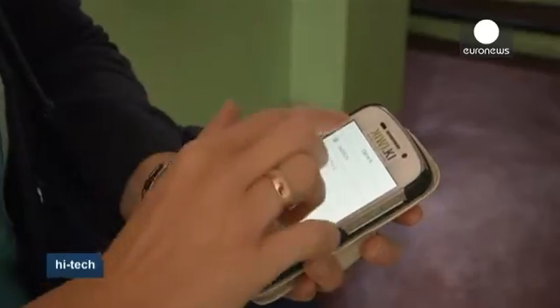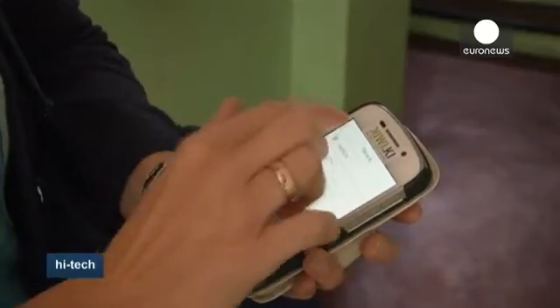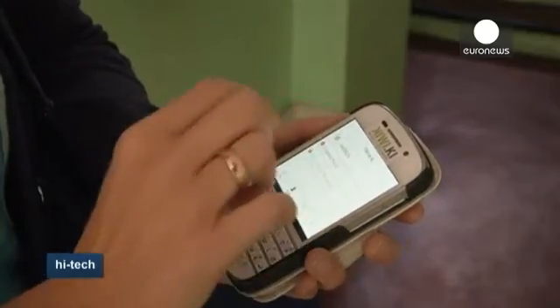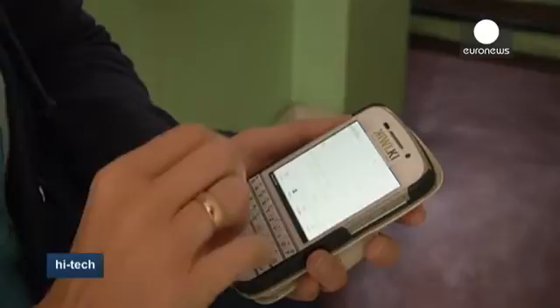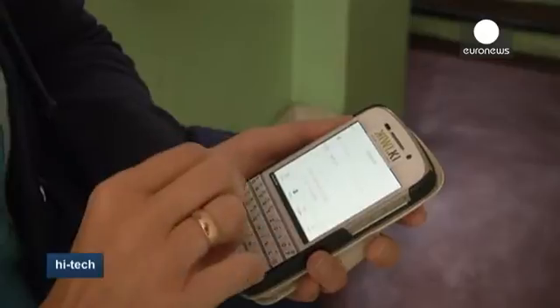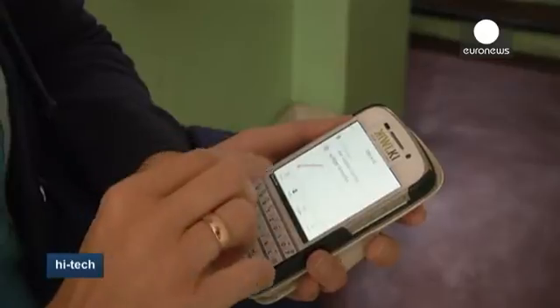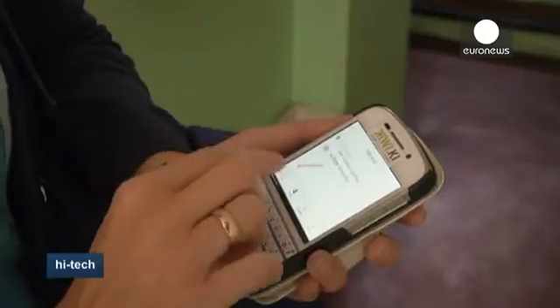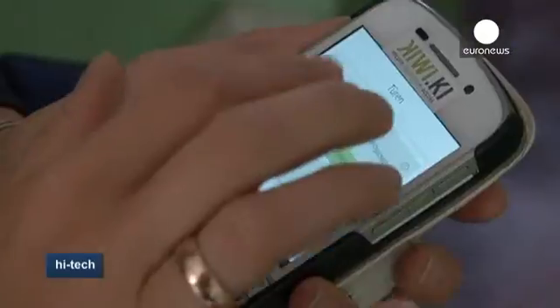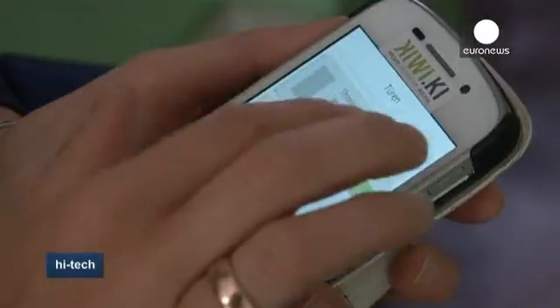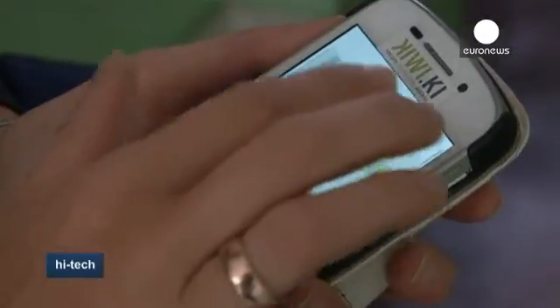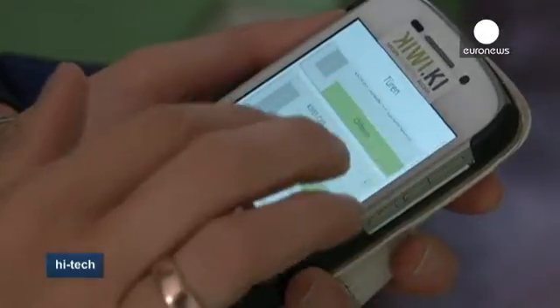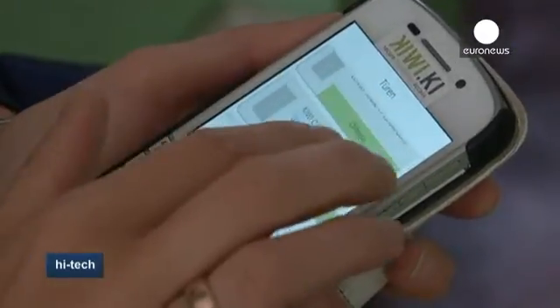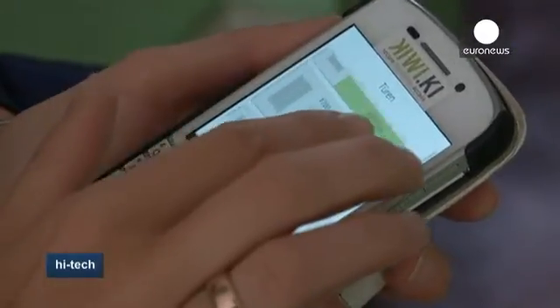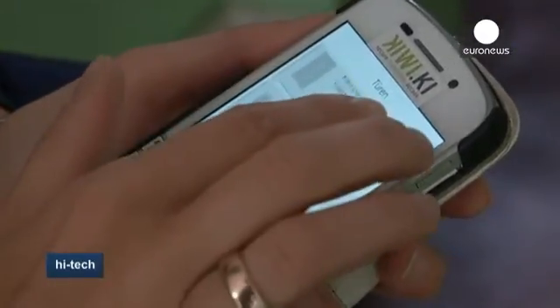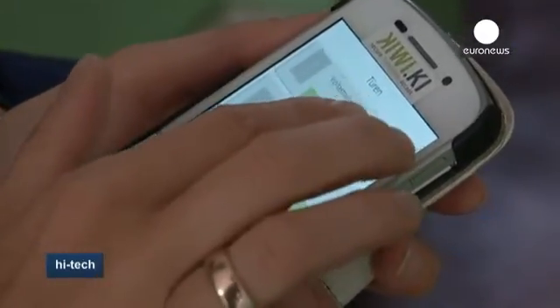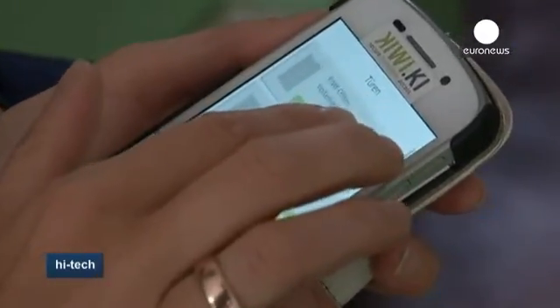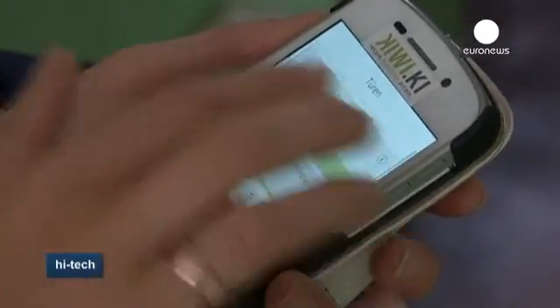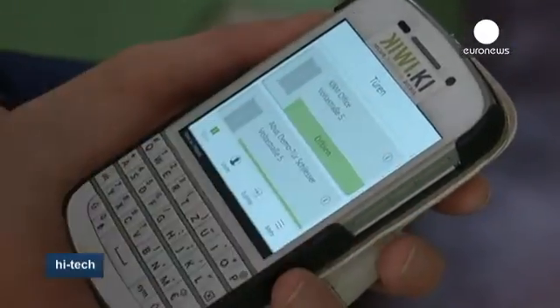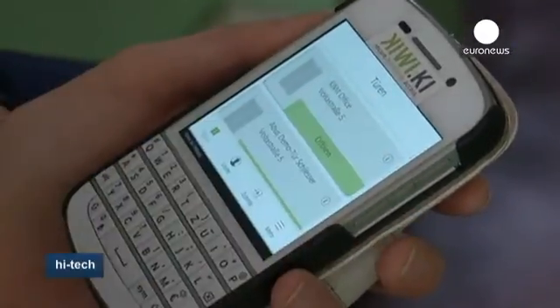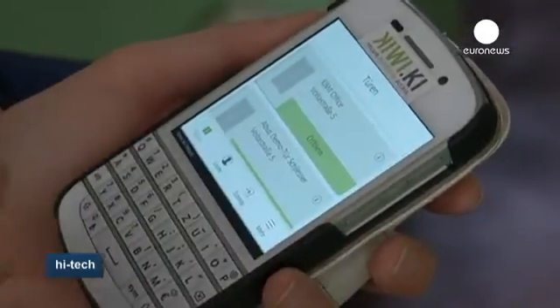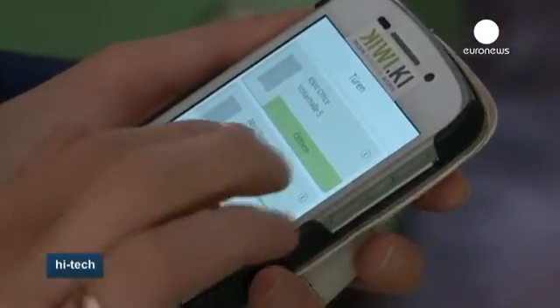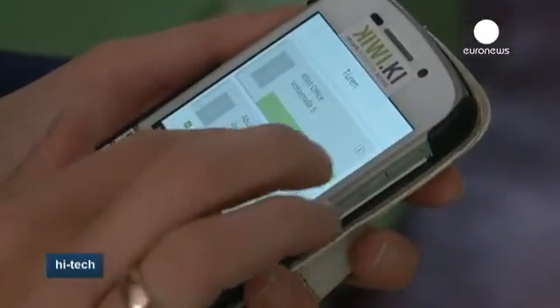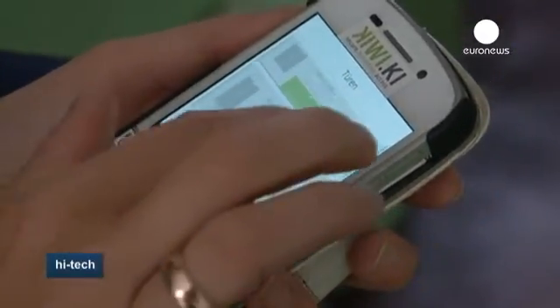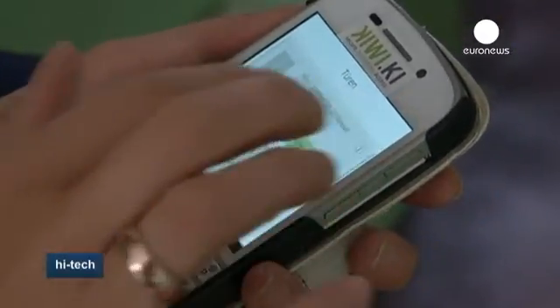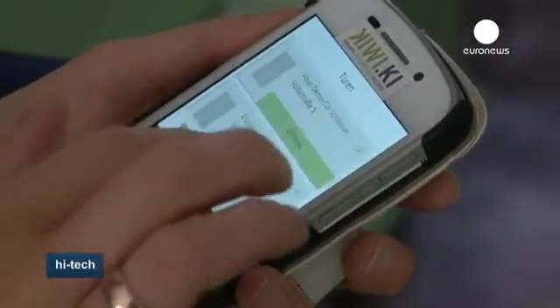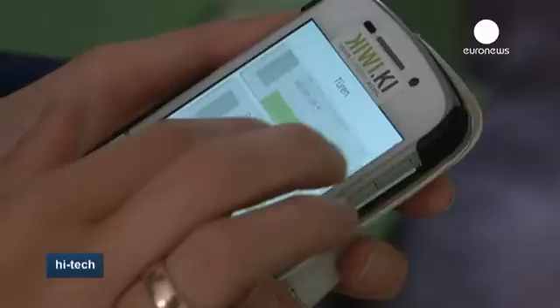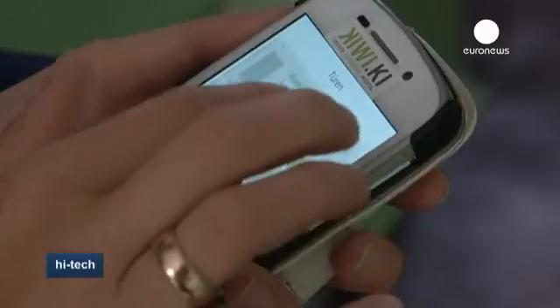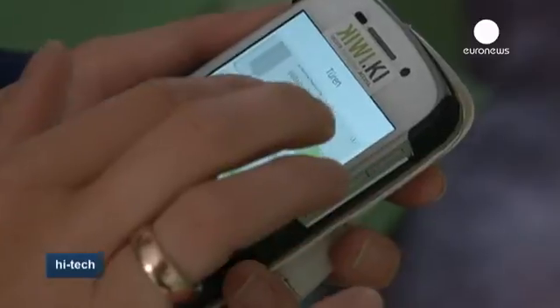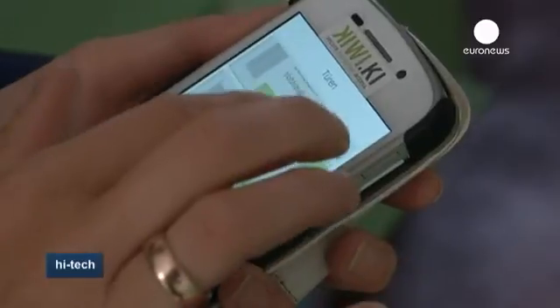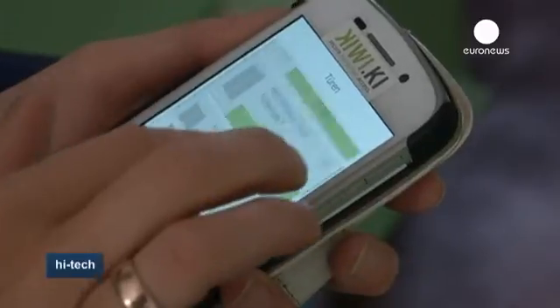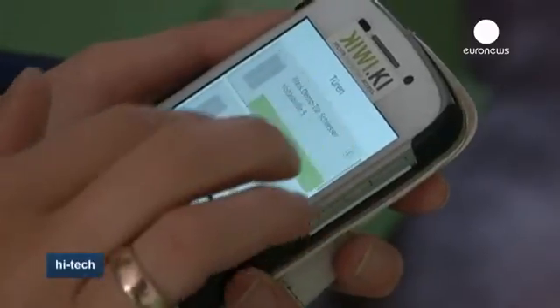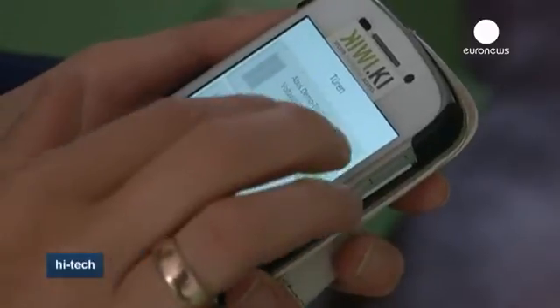The Kiwi Key is said to be the first of its kind to connect to a smartphone app, meaning doors can also be opened remotely.